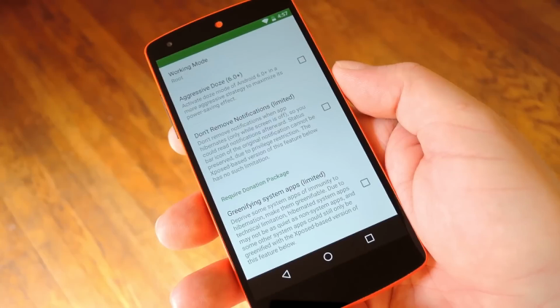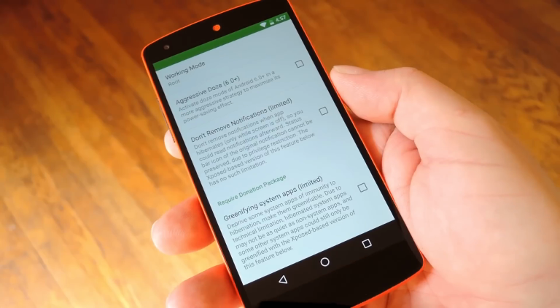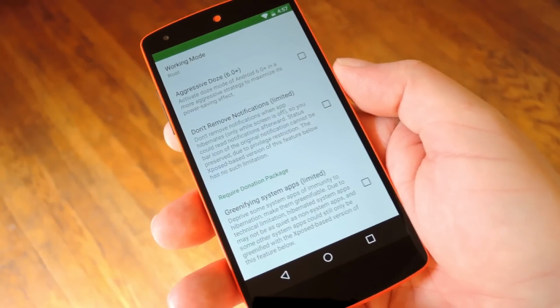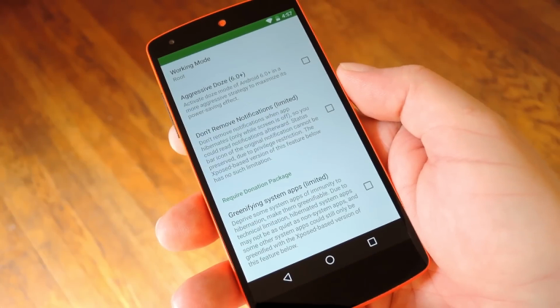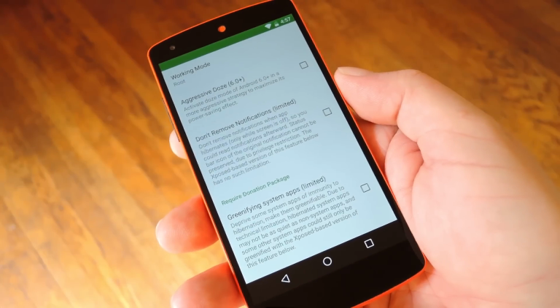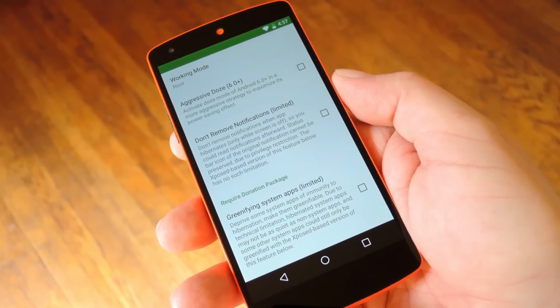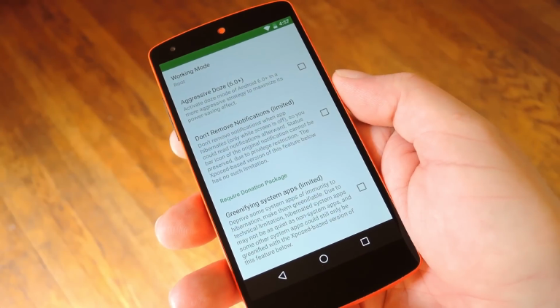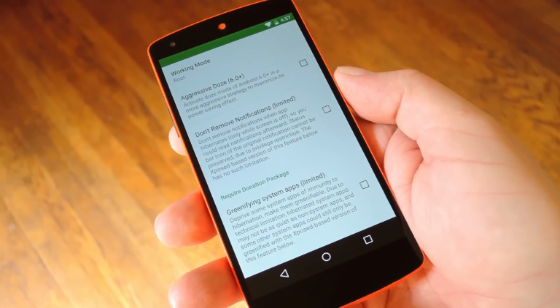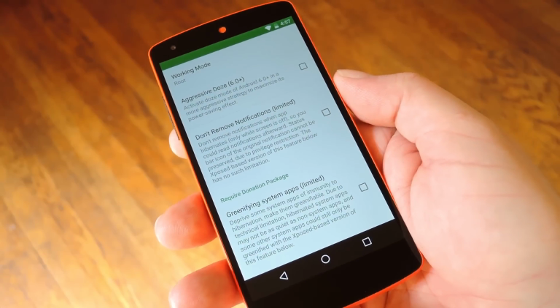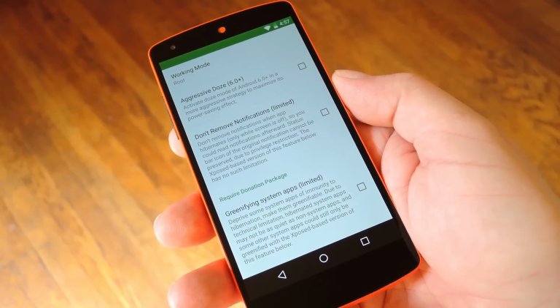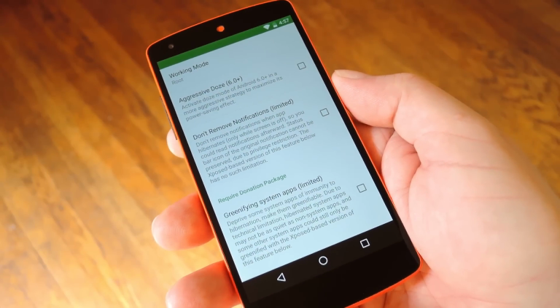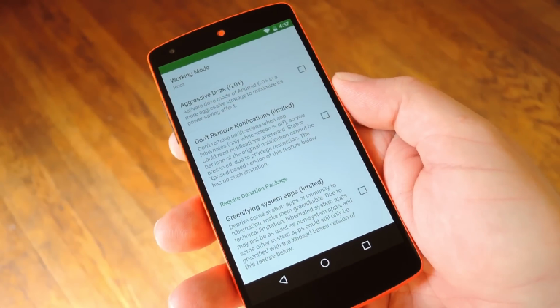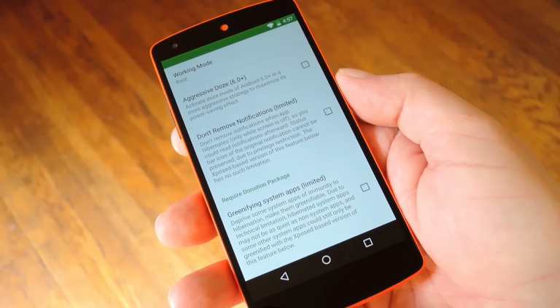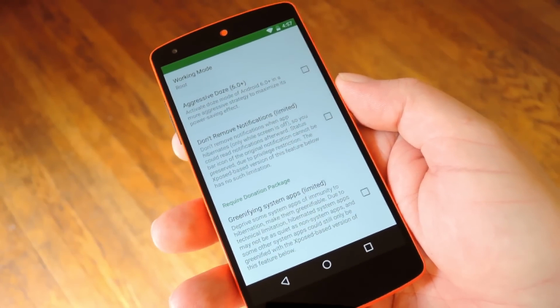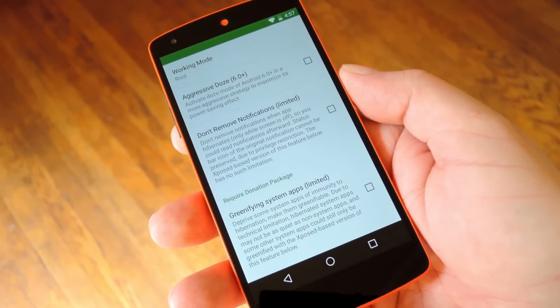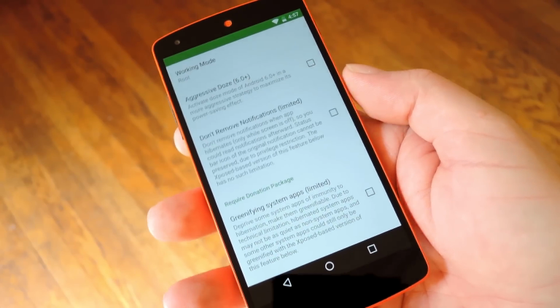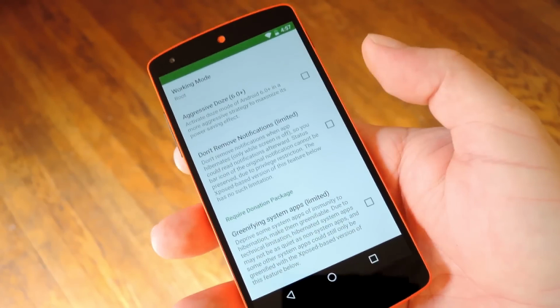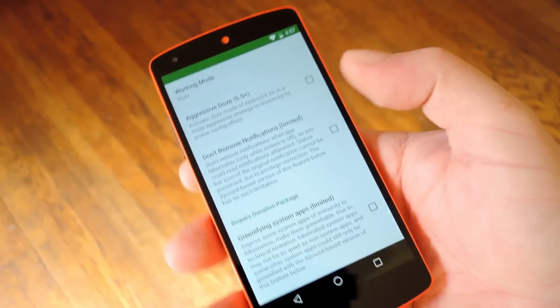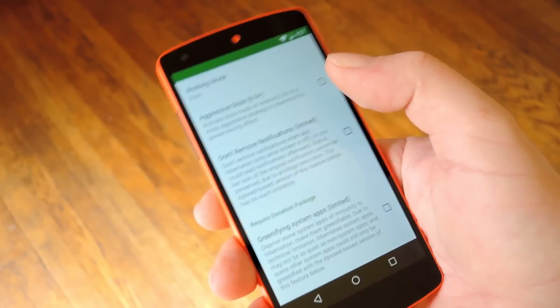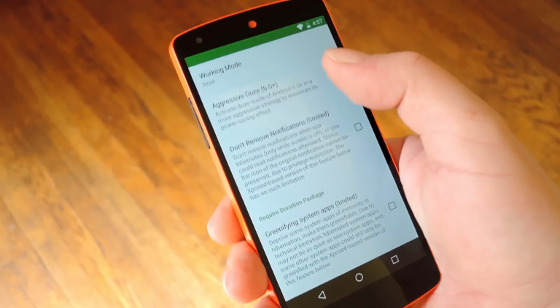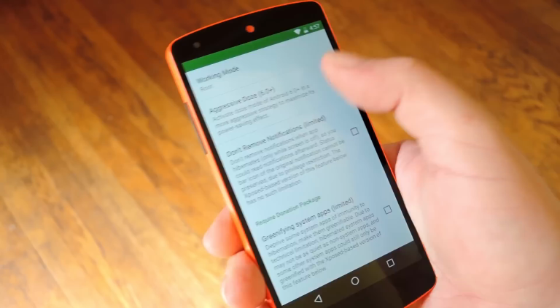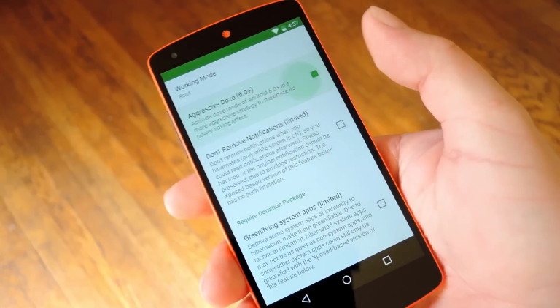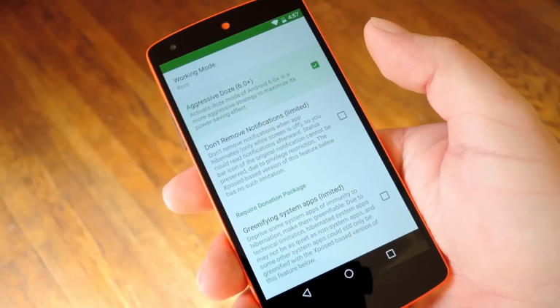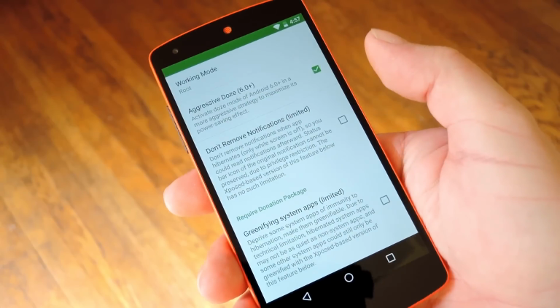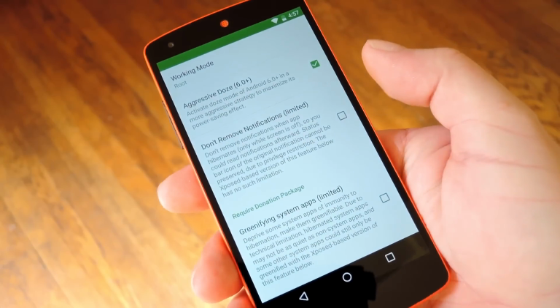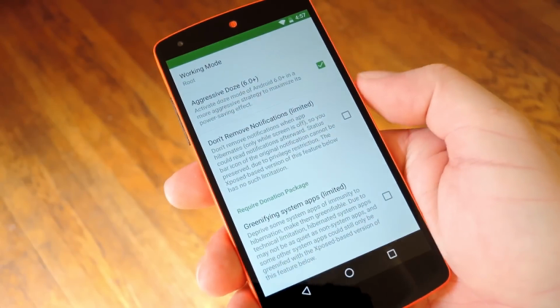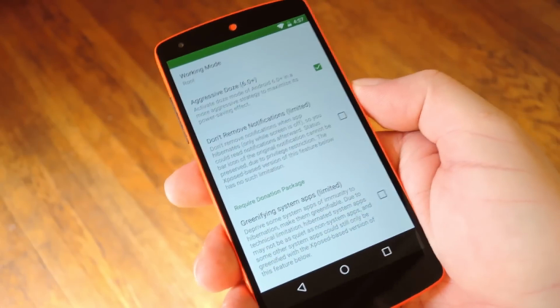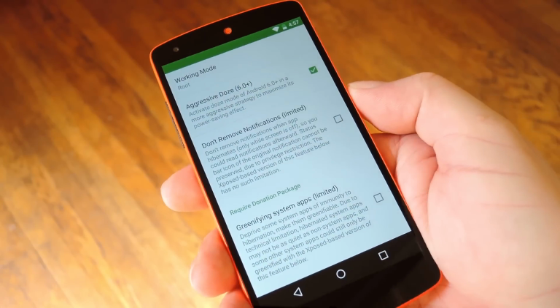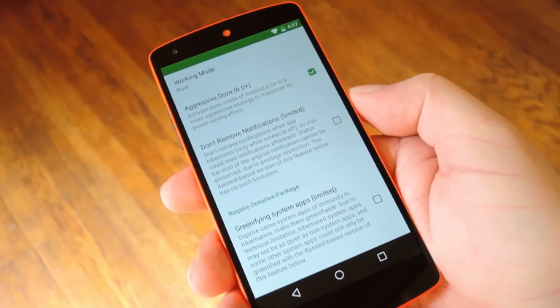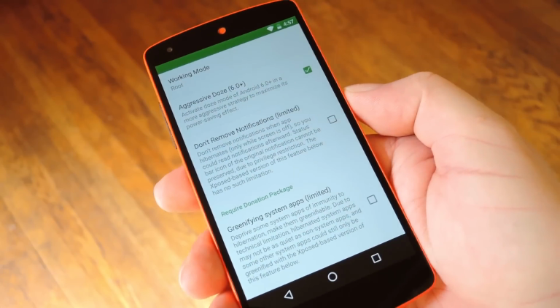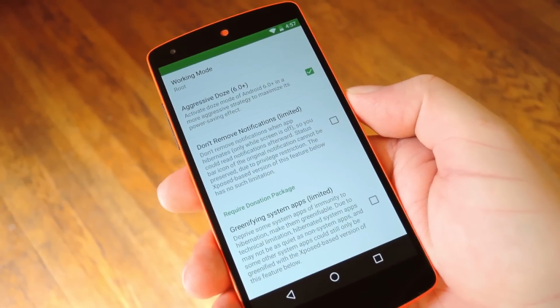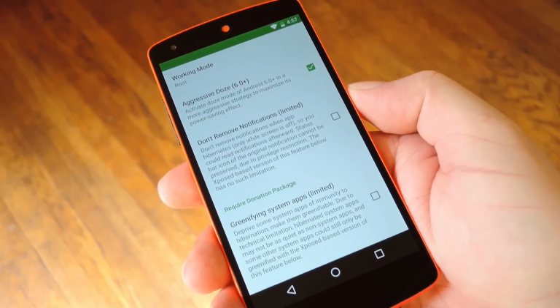Hey, what's up everybody, it's Dallas with GadgetHacks and today I'm going to show you how to make Android Marshmallow's Doze feature kick in as soon as you turn your screen off.